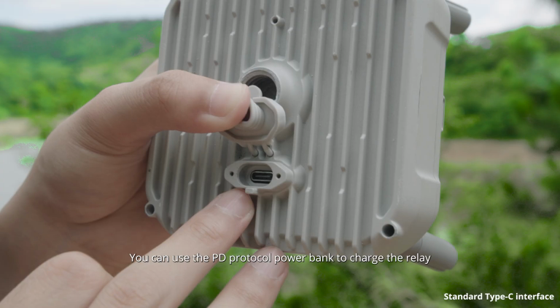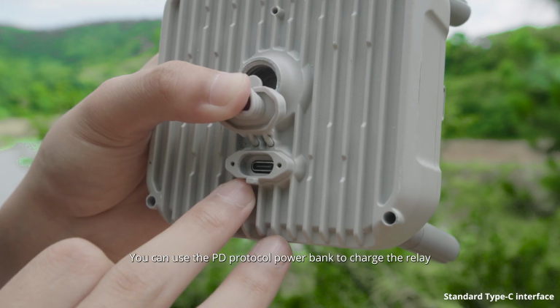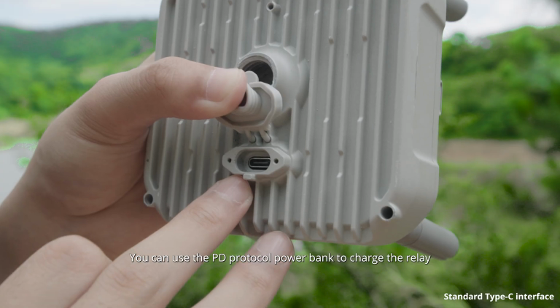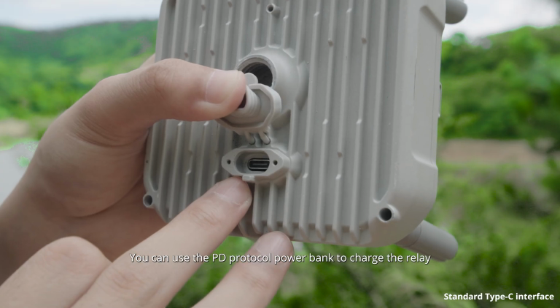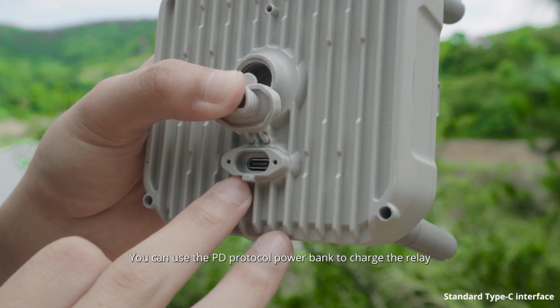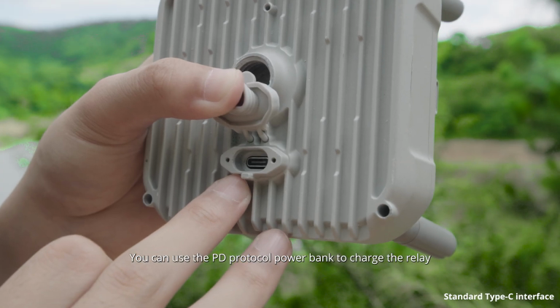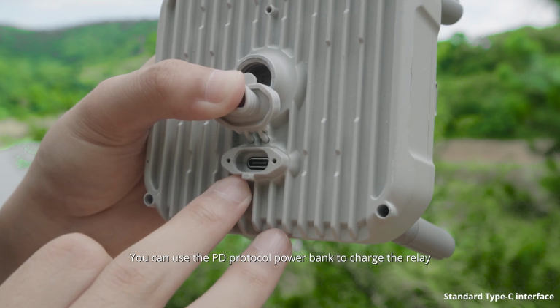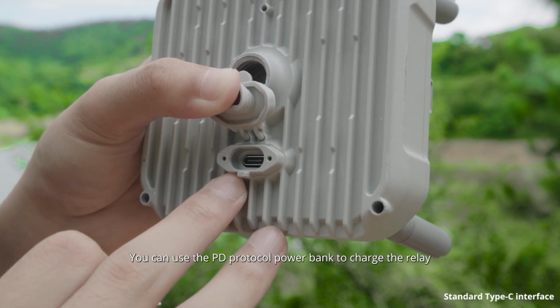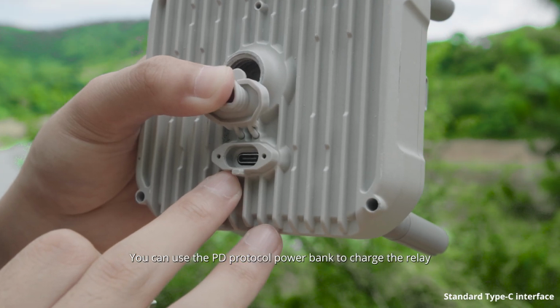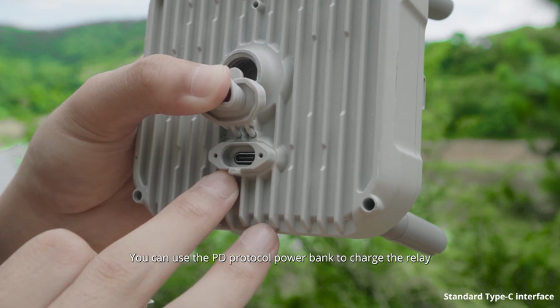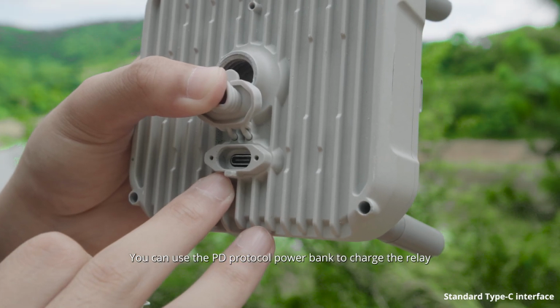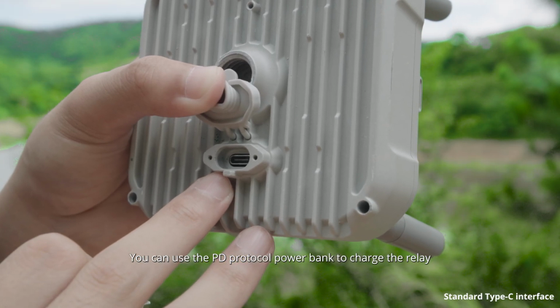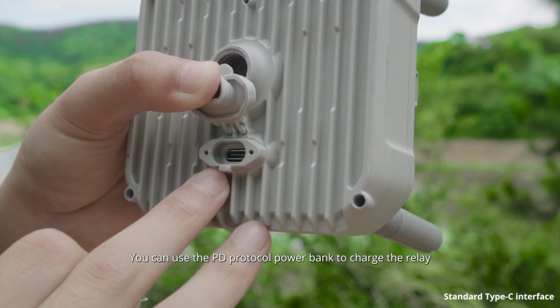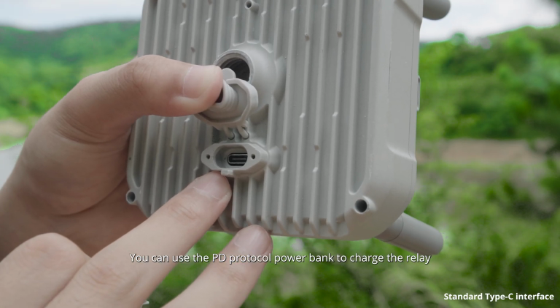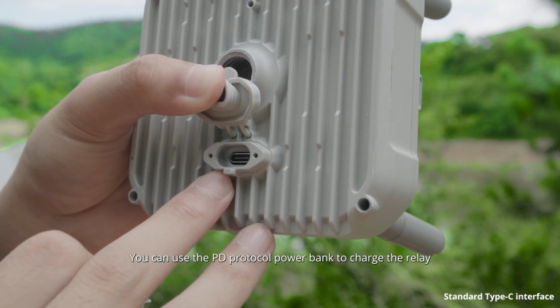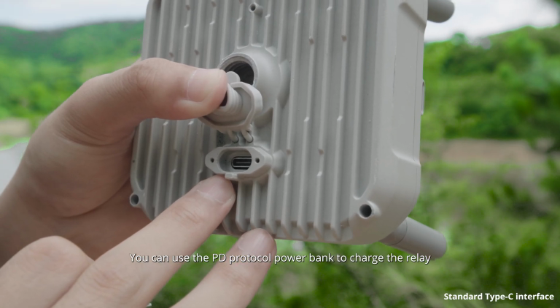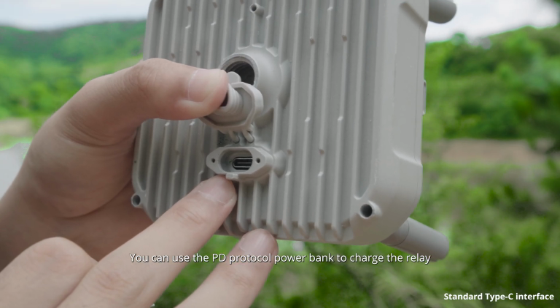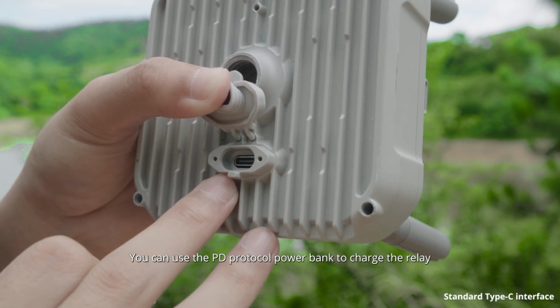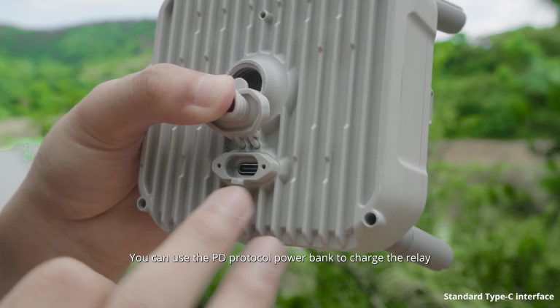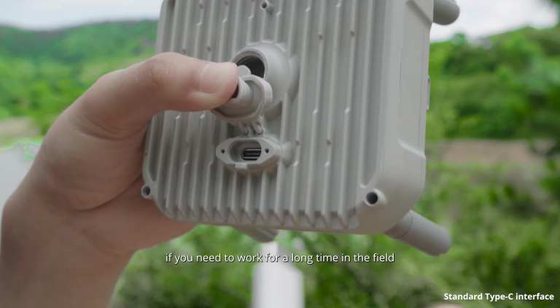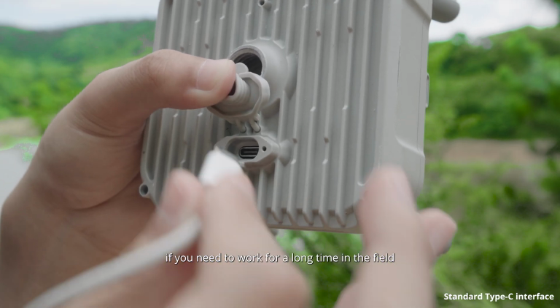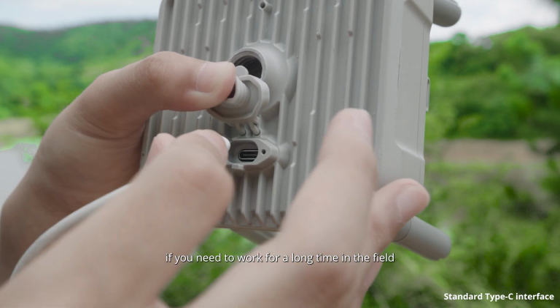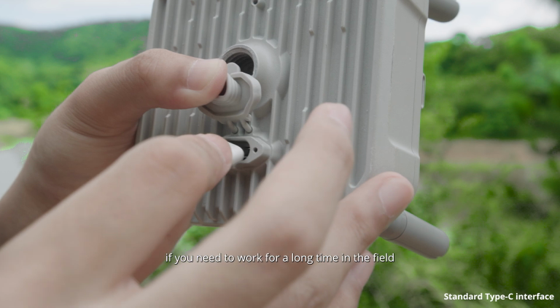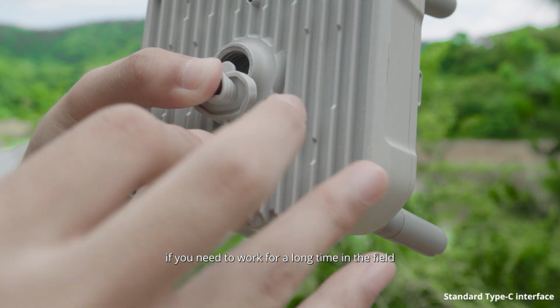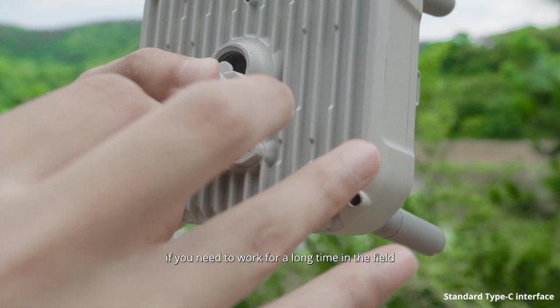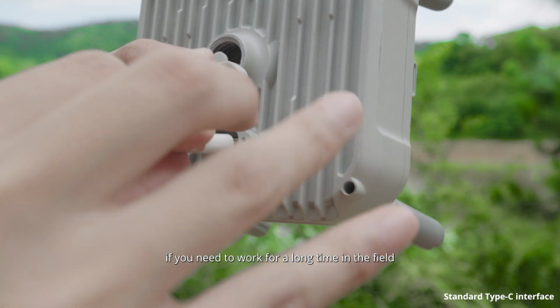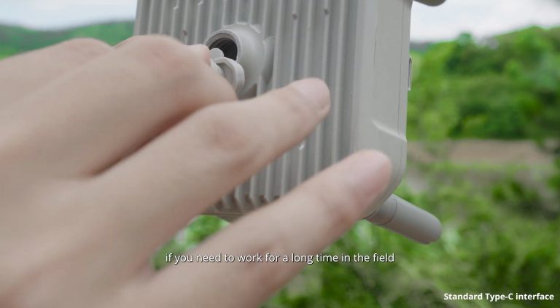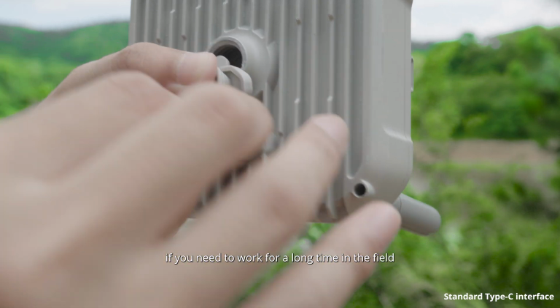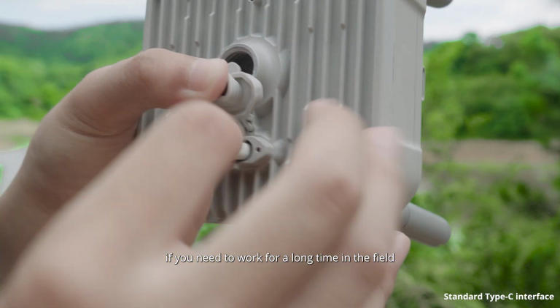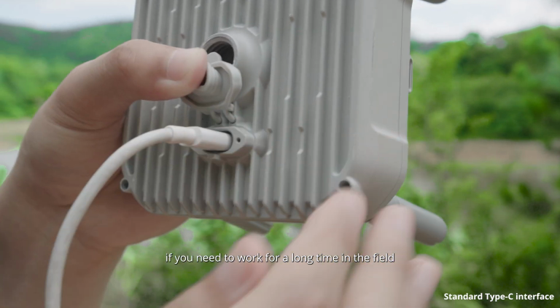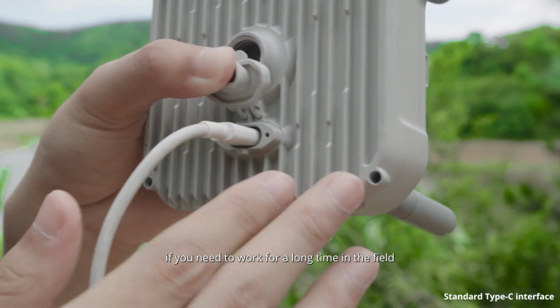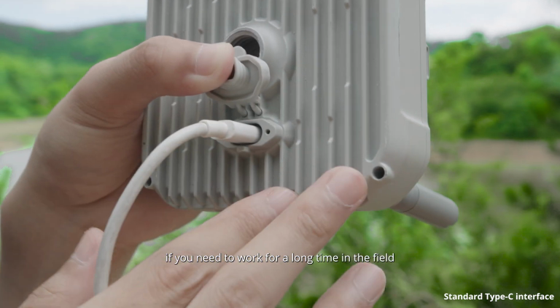You can use the PD protocol power bank to charge the relay if you need to work for a long time in the field.